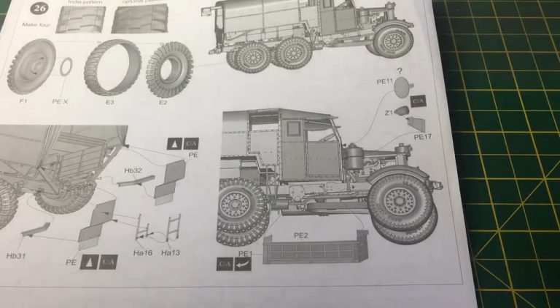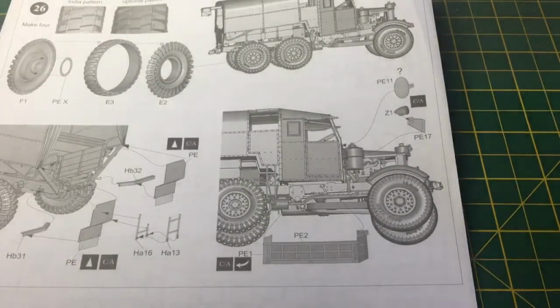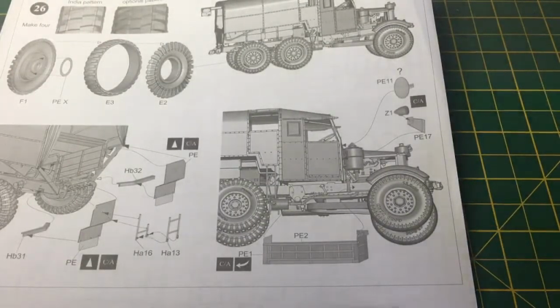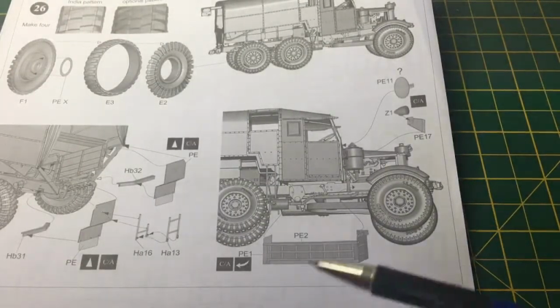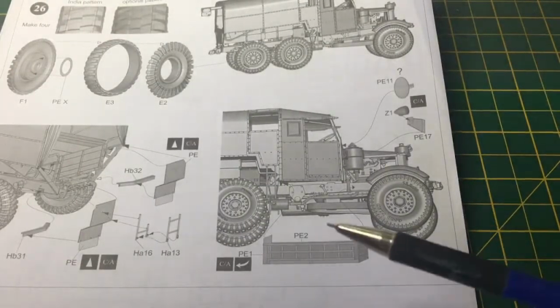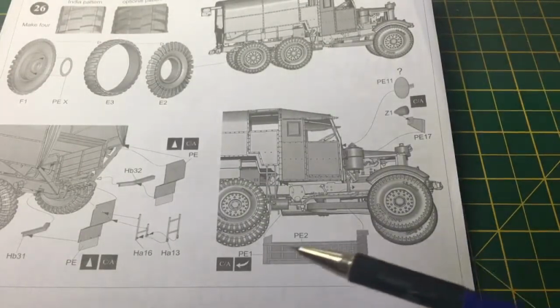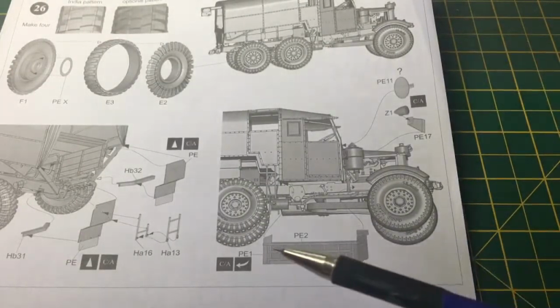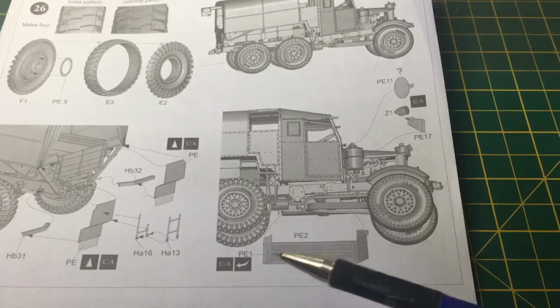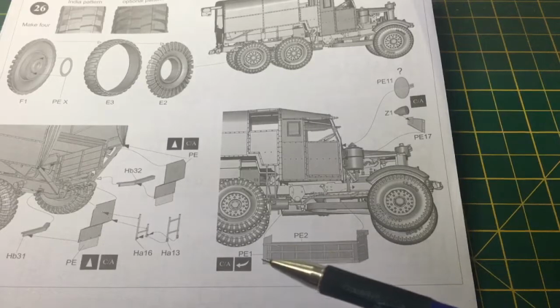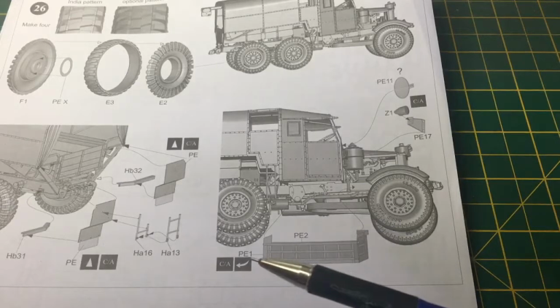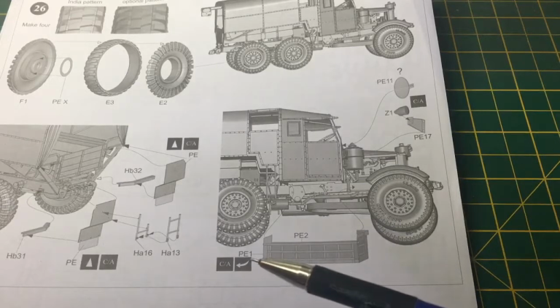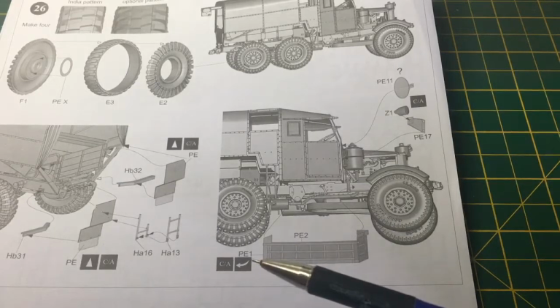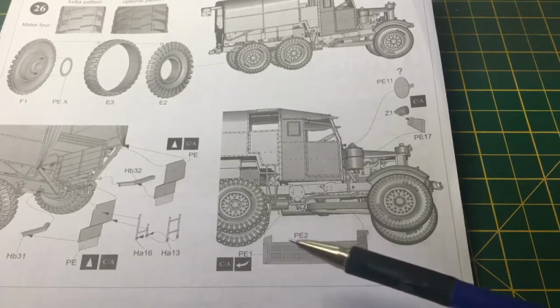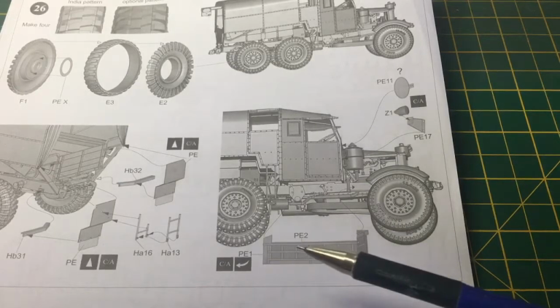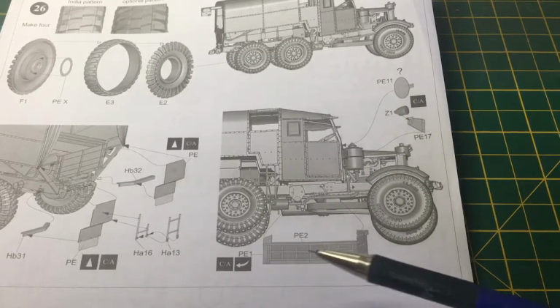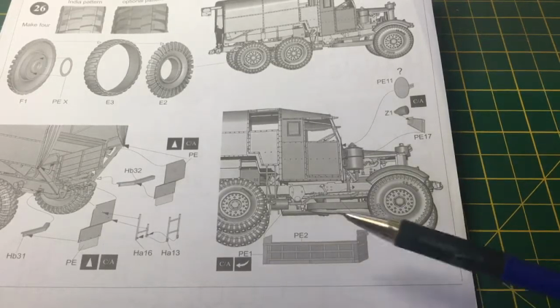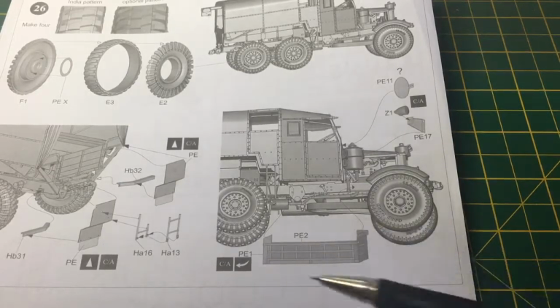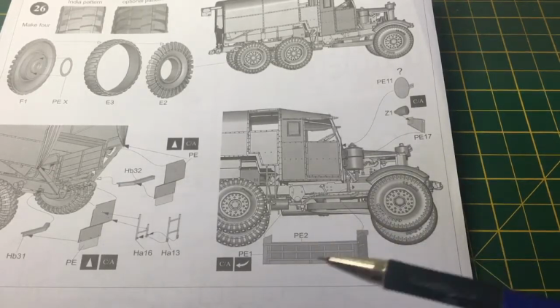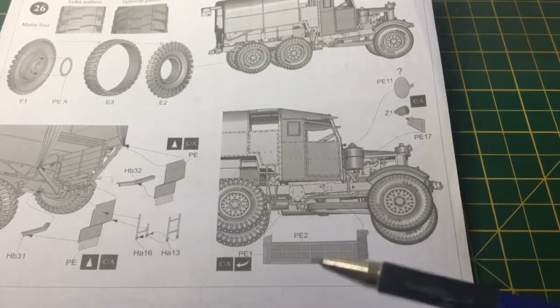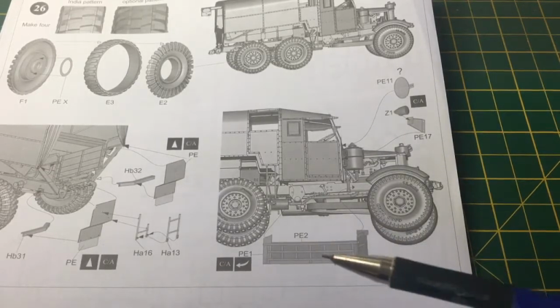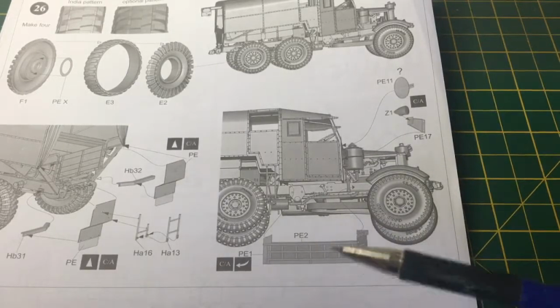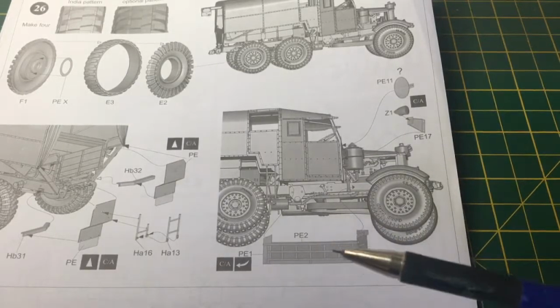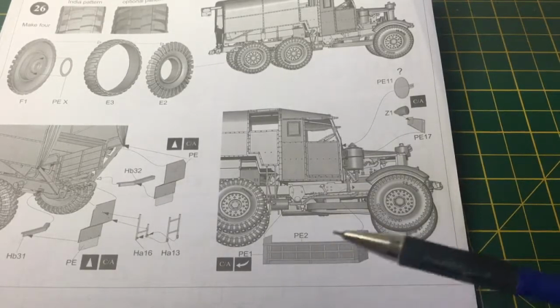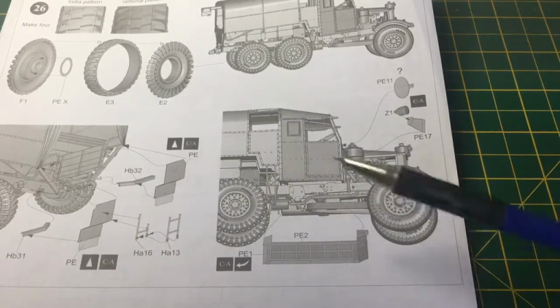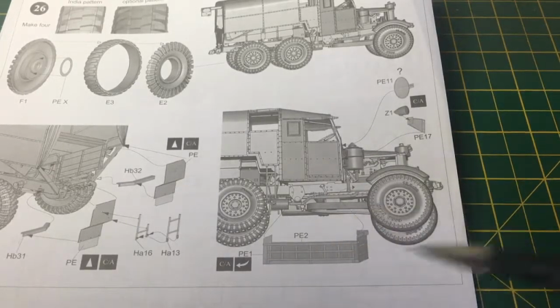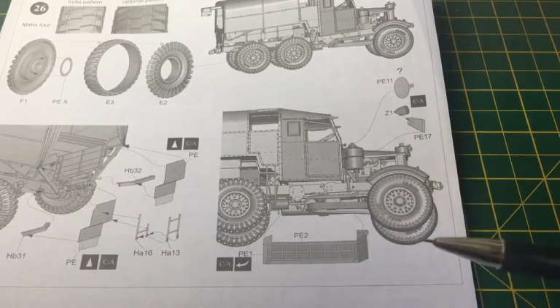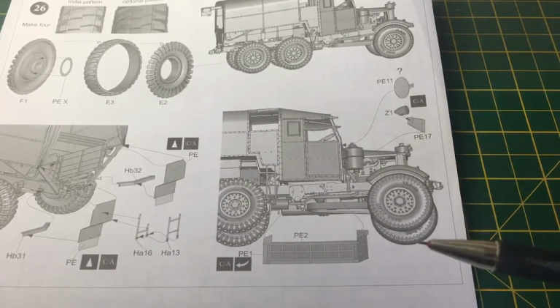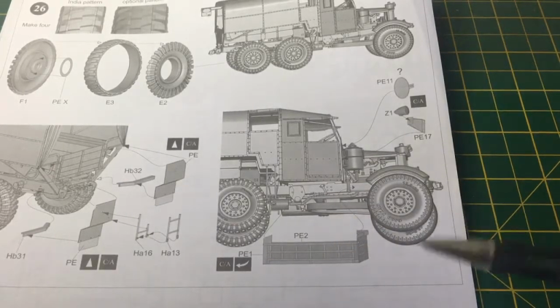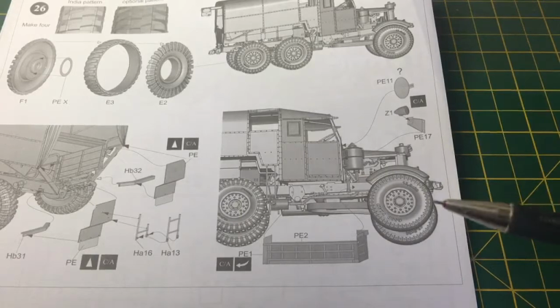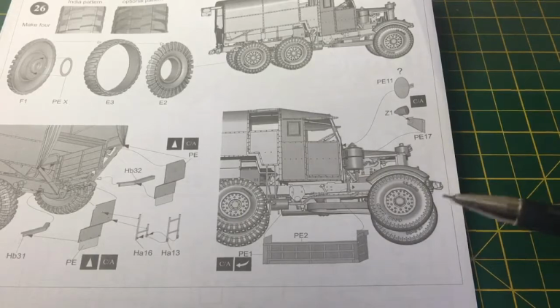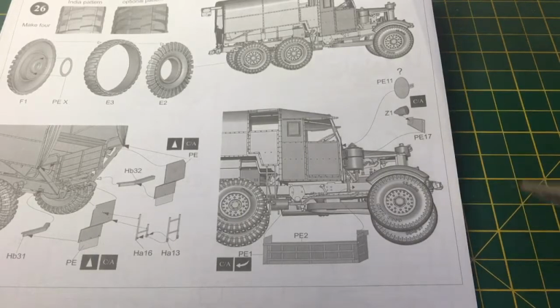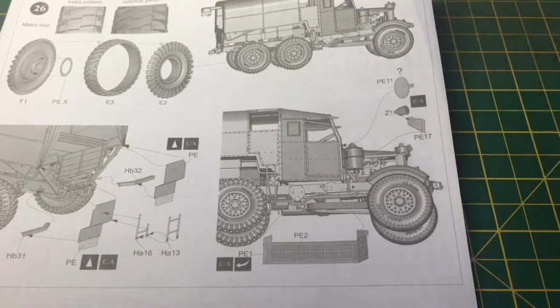It's quite basic. It's just PE1, PE2 — glue it together, fold it up, stick it up under the cab and that's that.